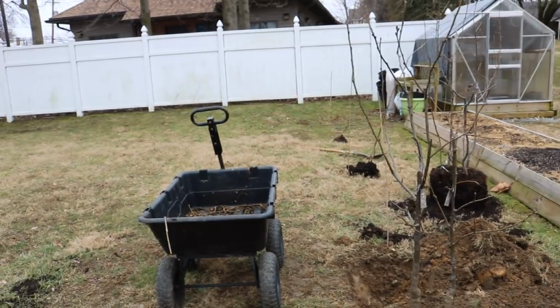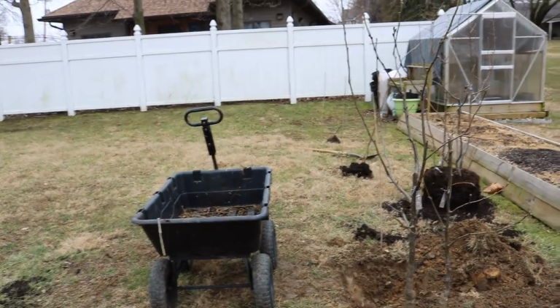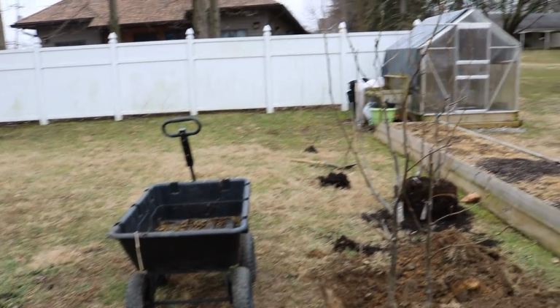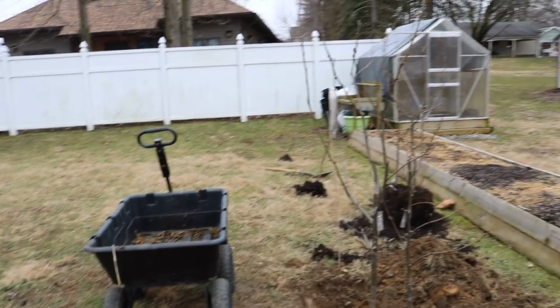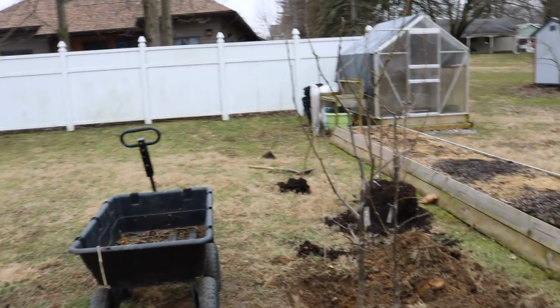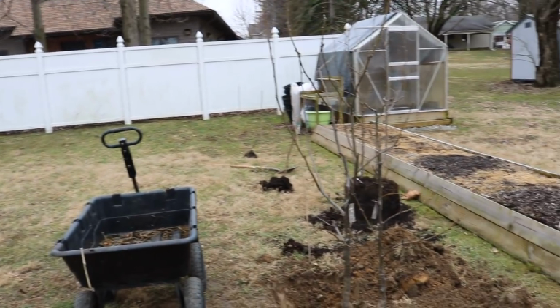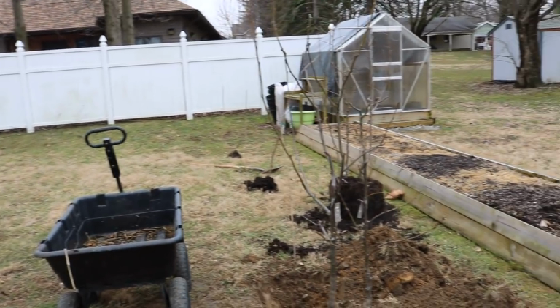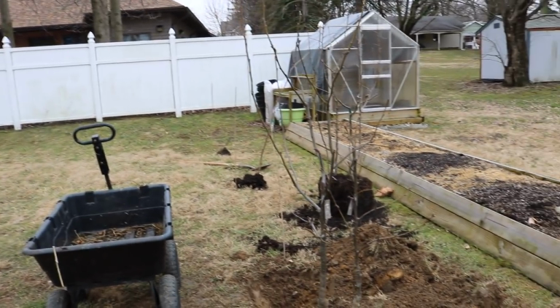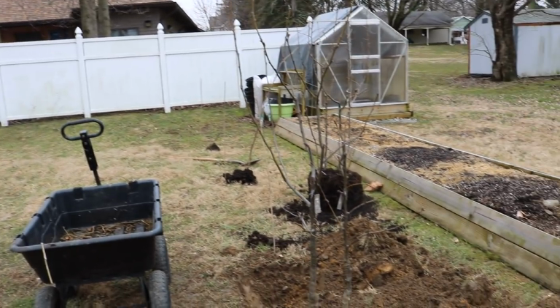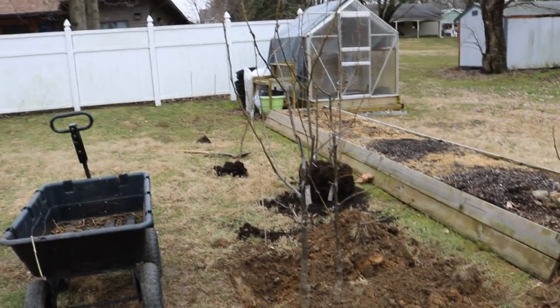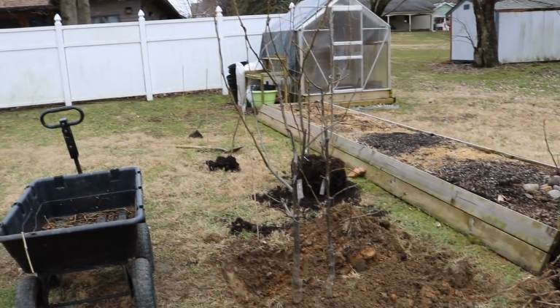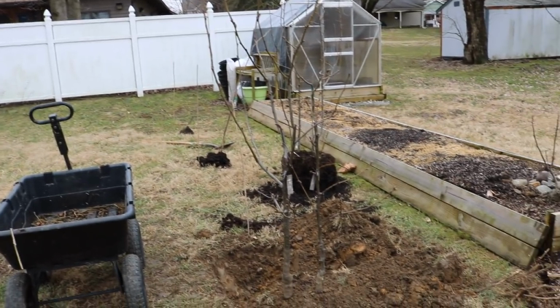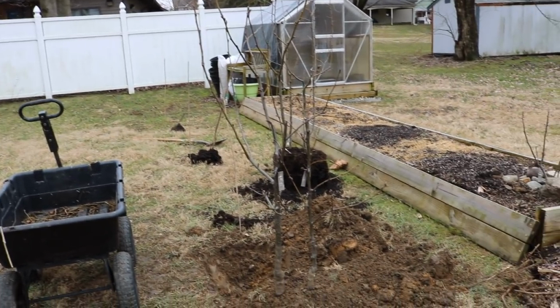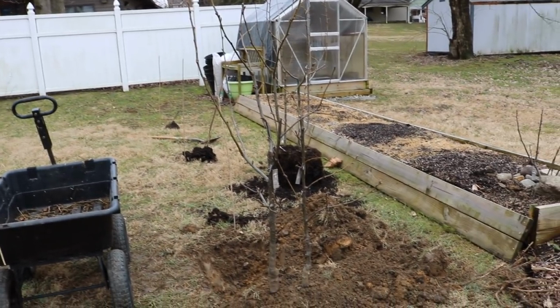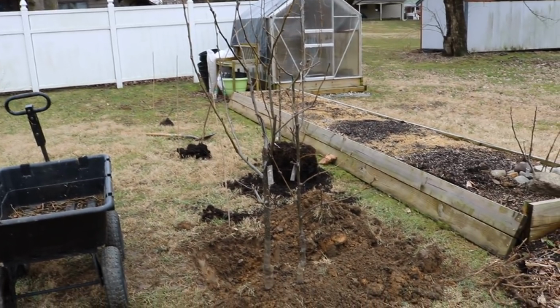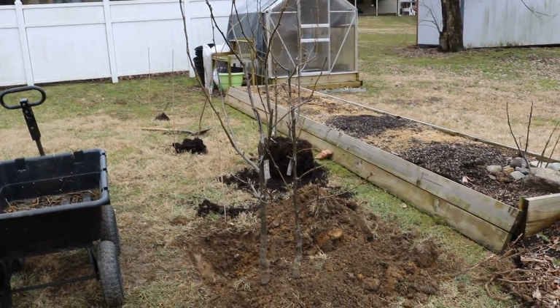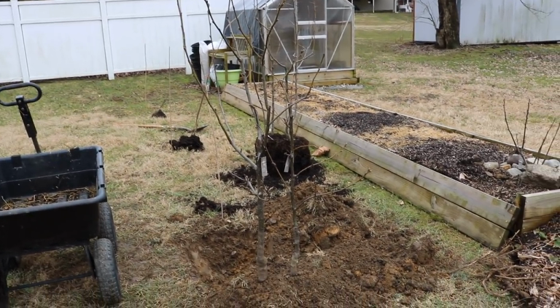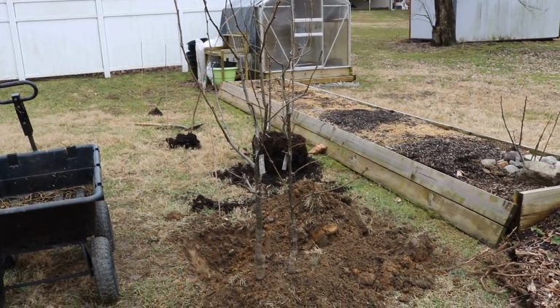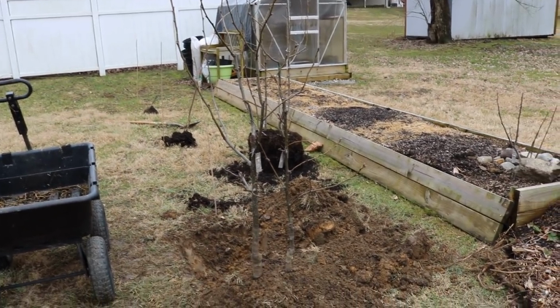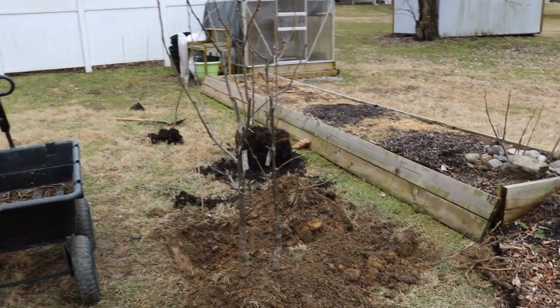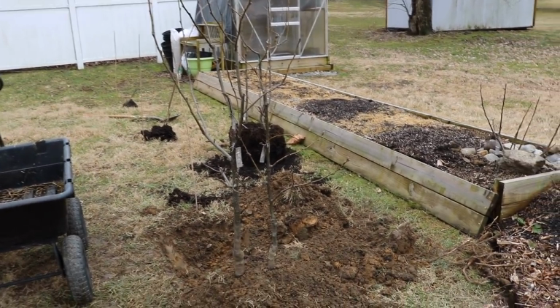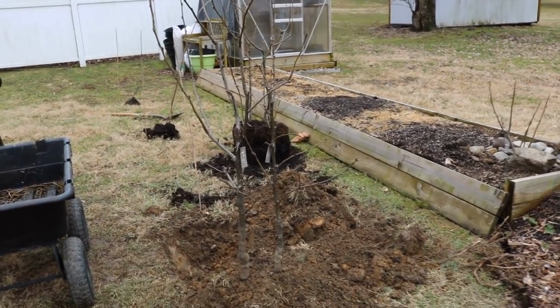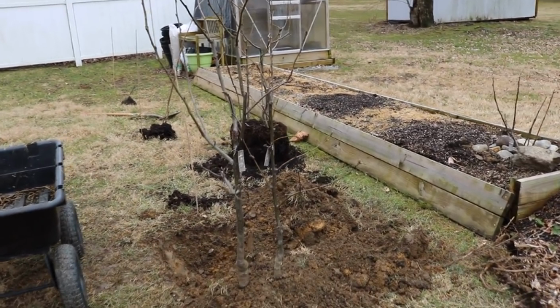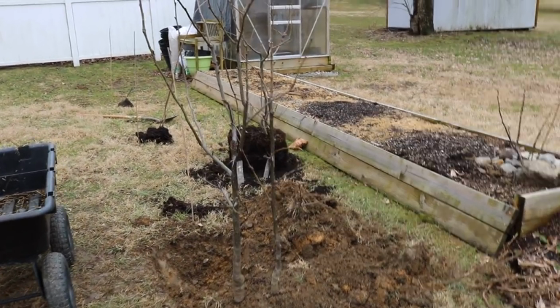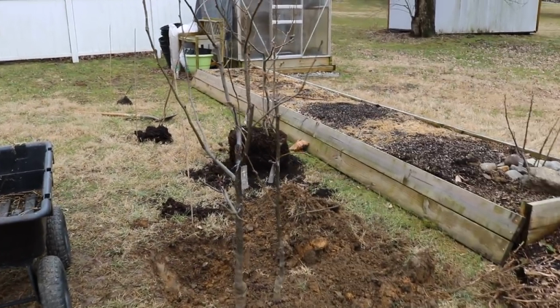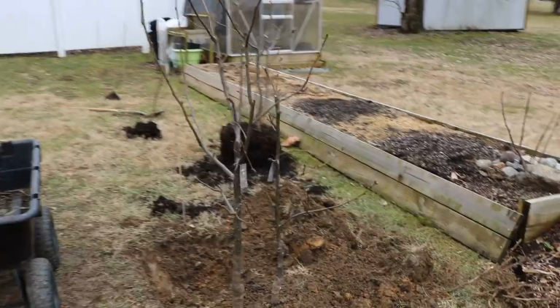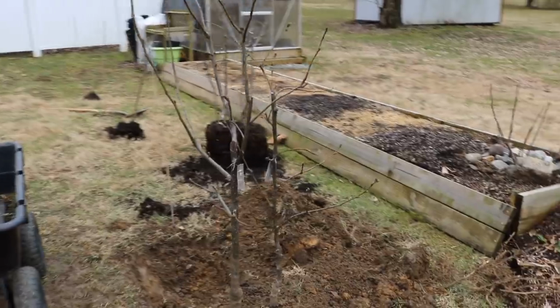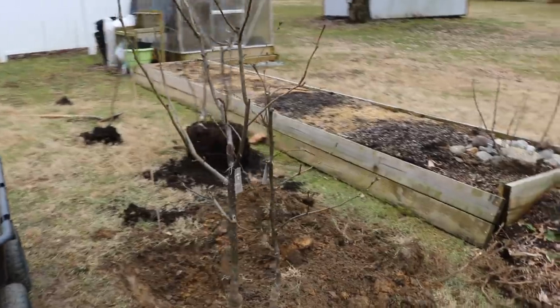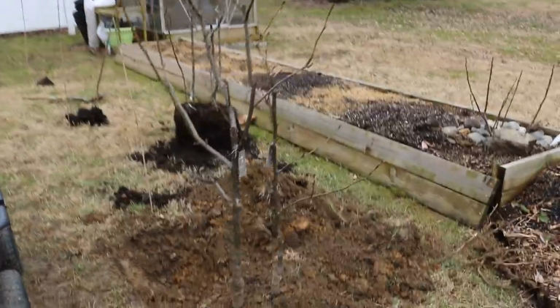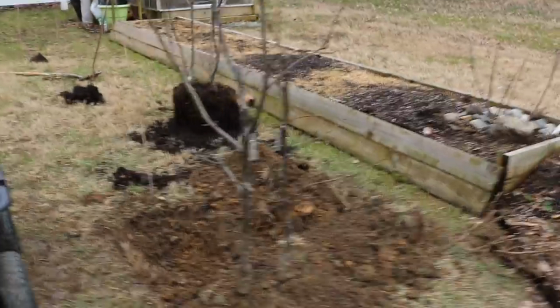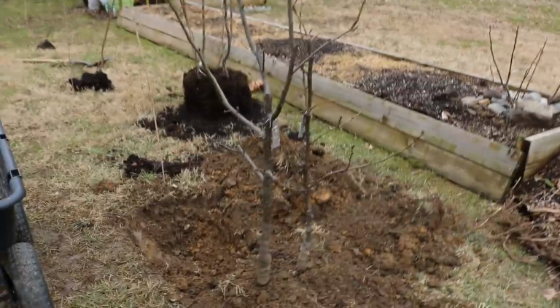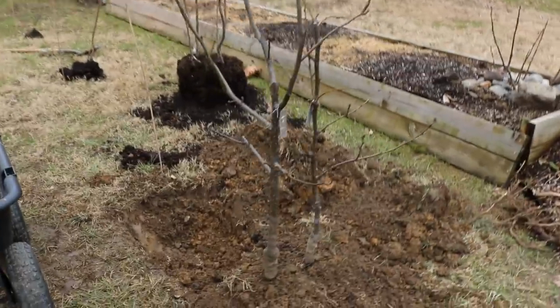Everyone, it's Ross. In today's video, we've got some garden plans, orchard plans that are finally in the works.